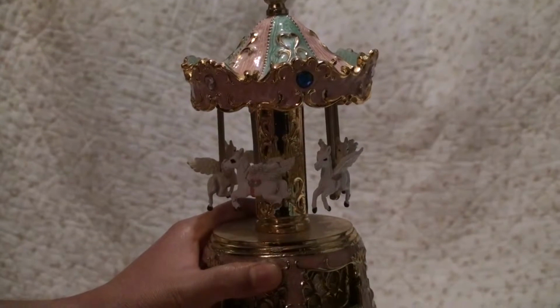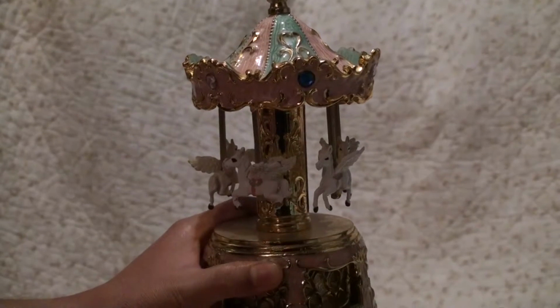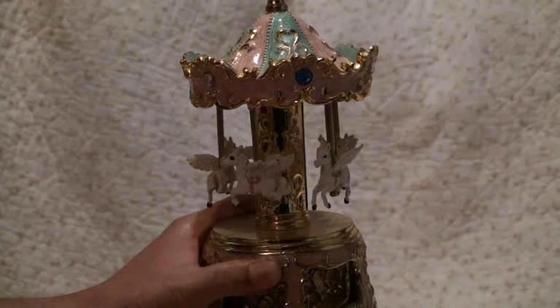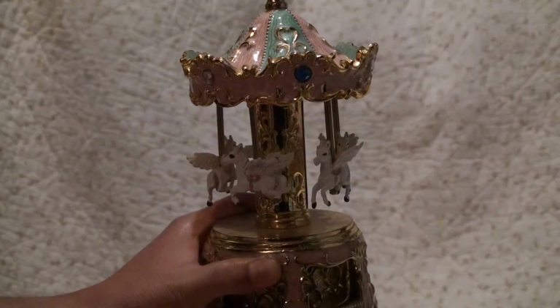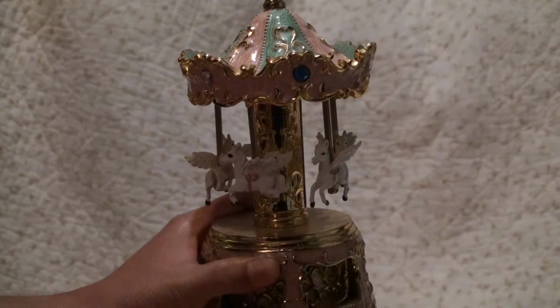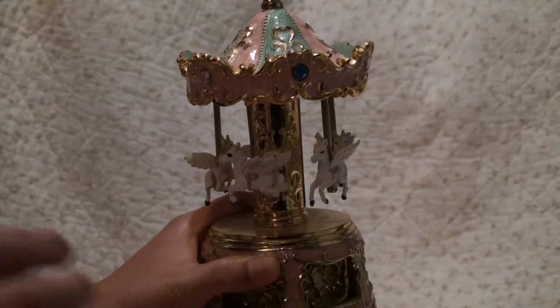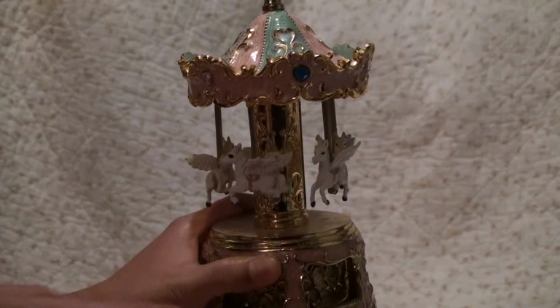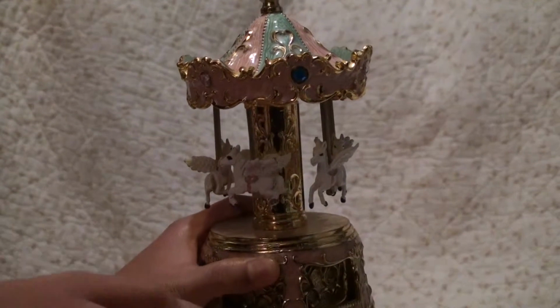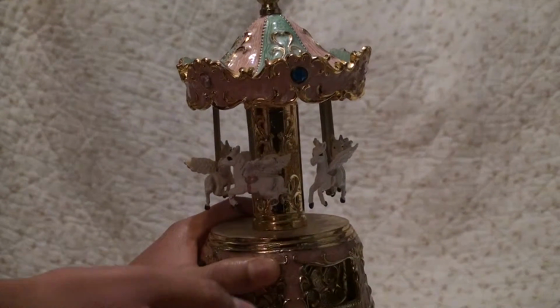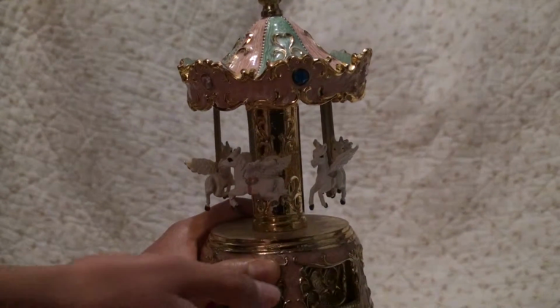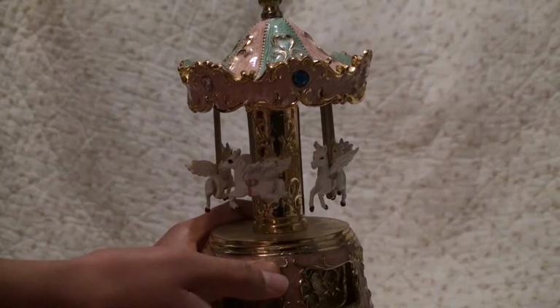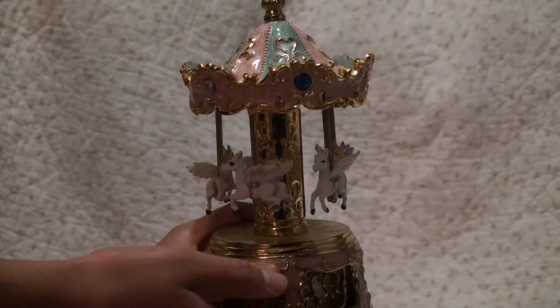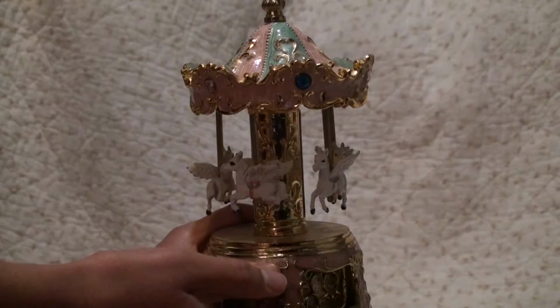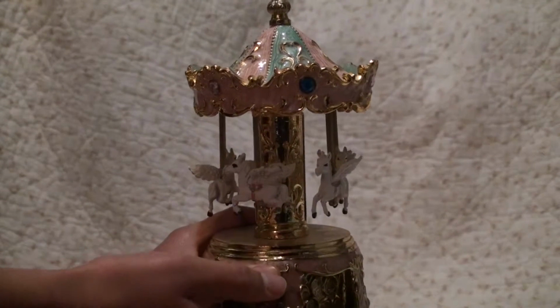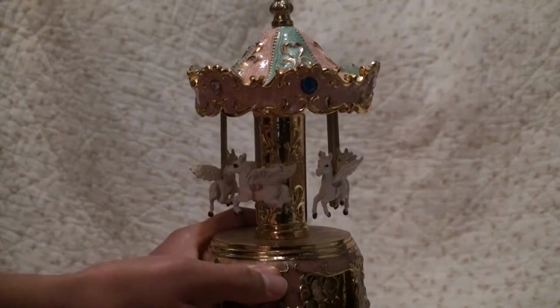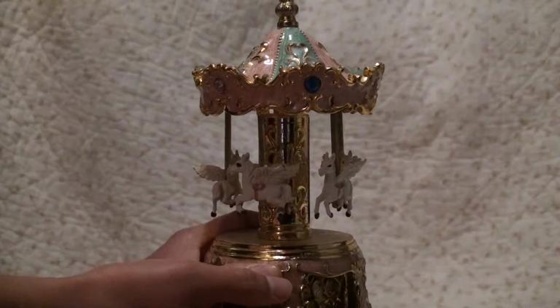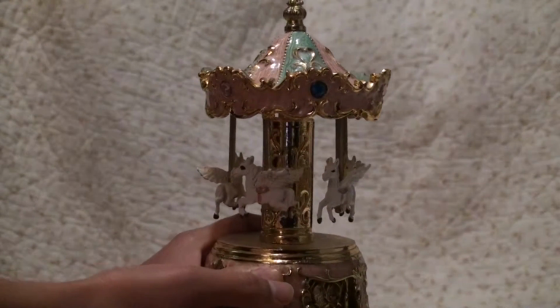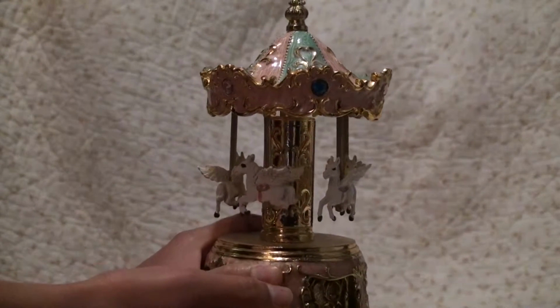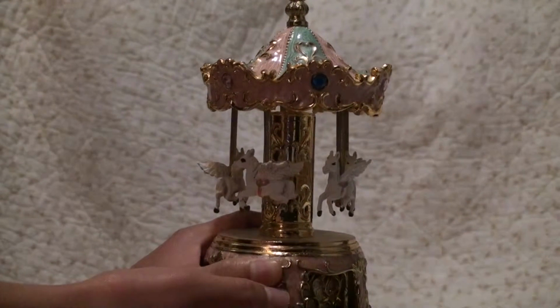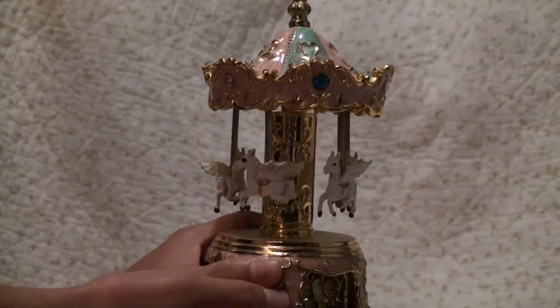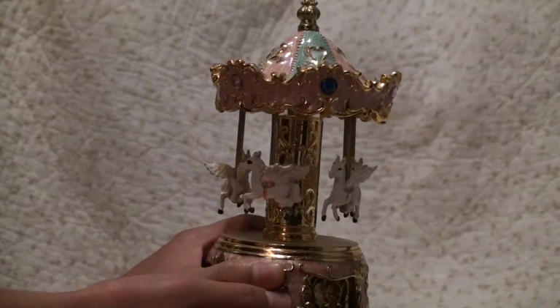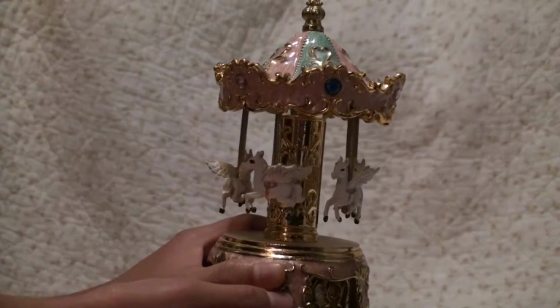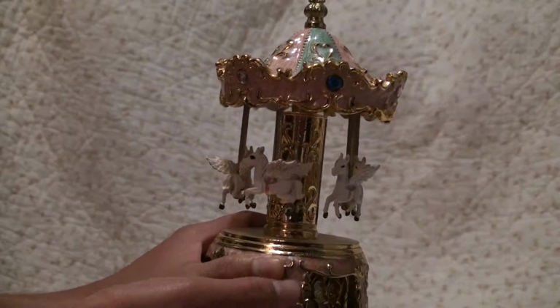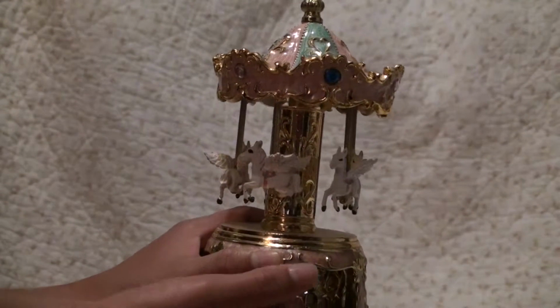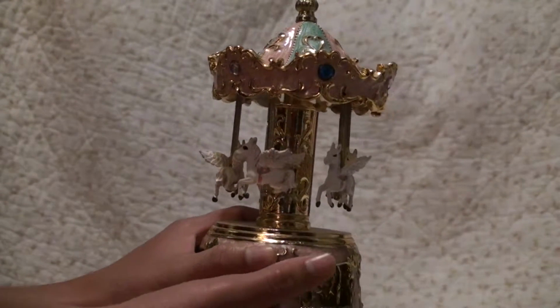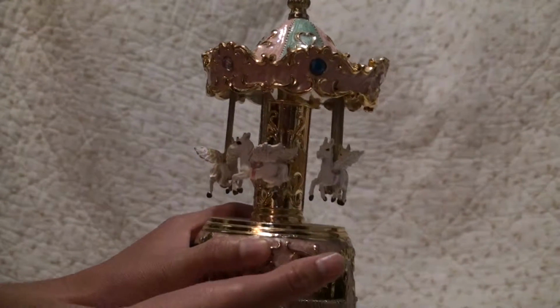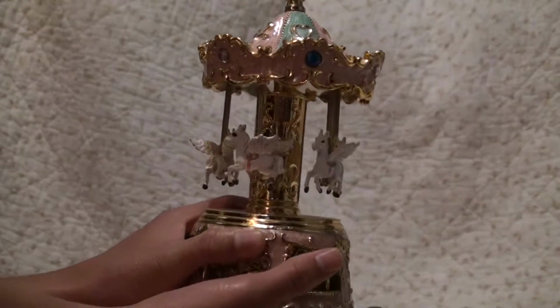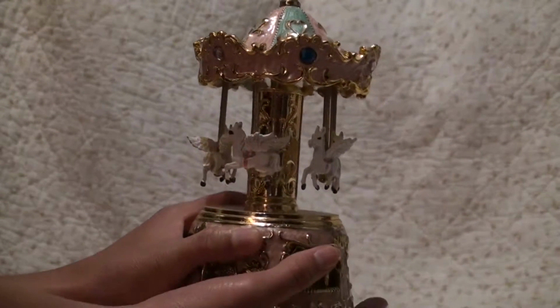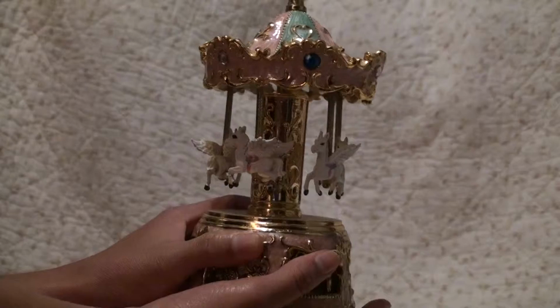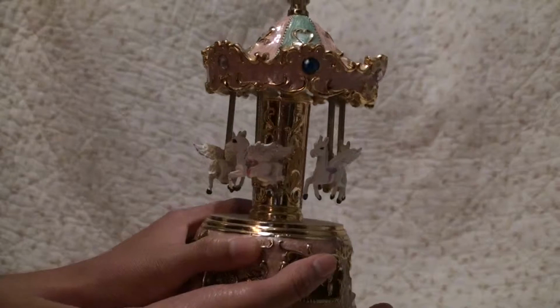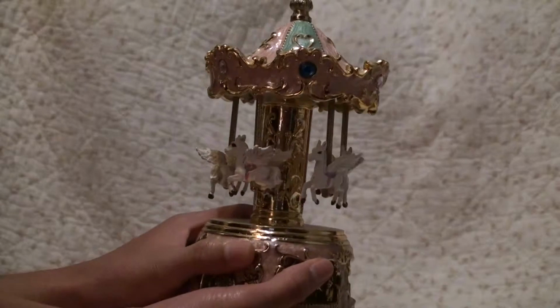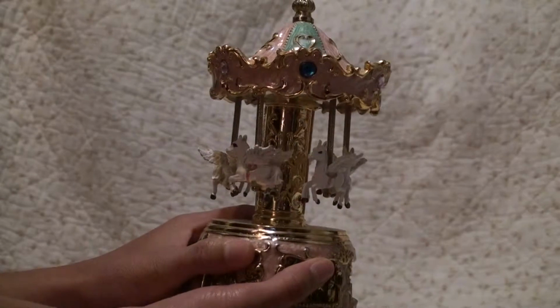Welcome to Vintage Girl Toys! Today we're going to be looking at this beautiful music box.